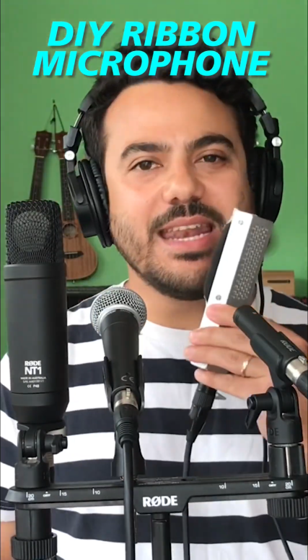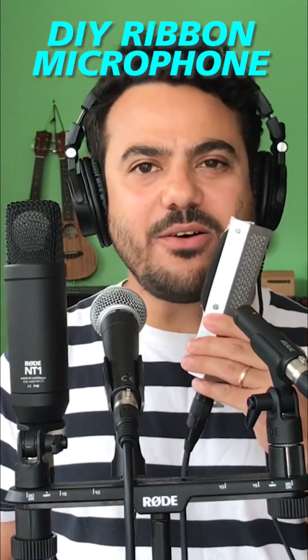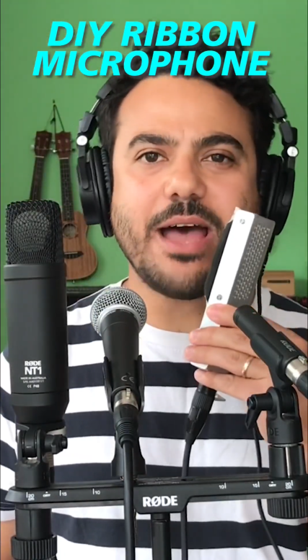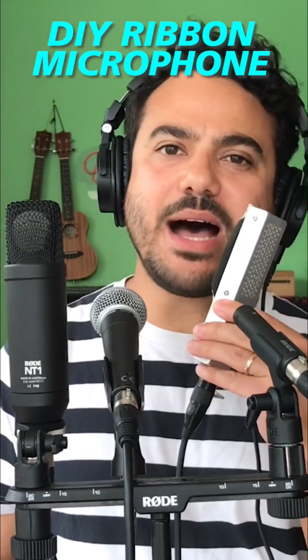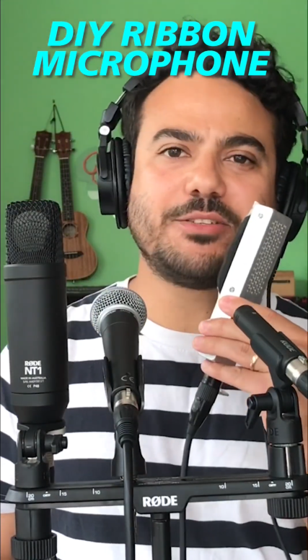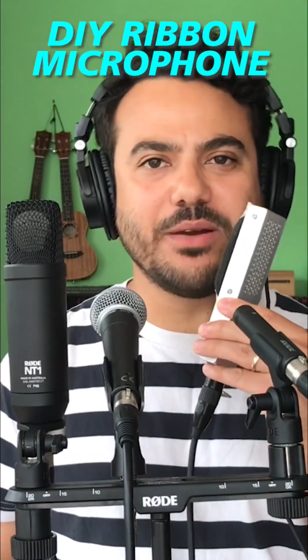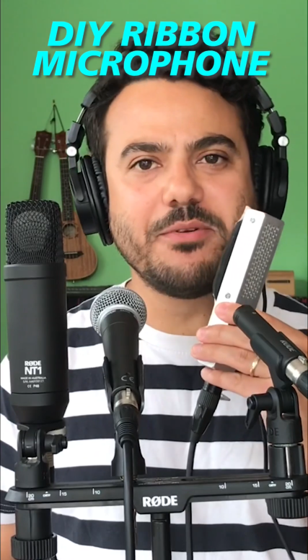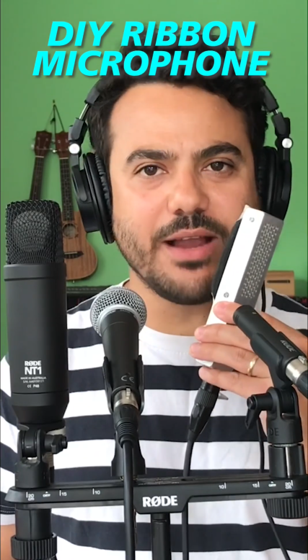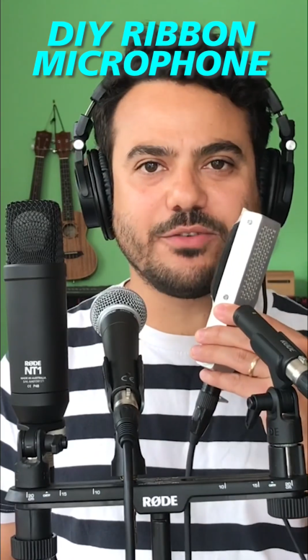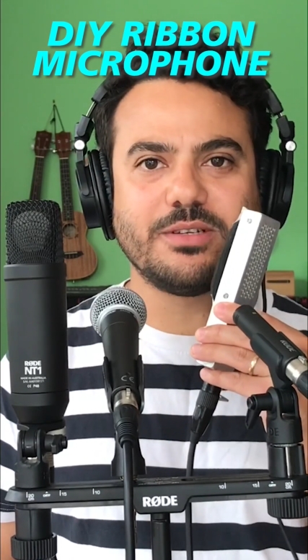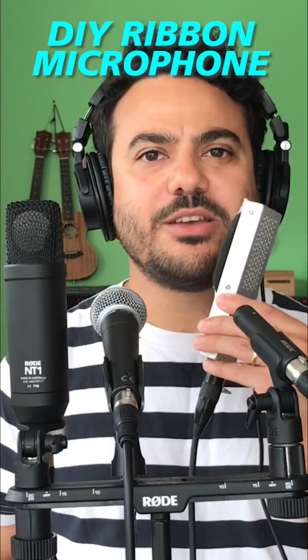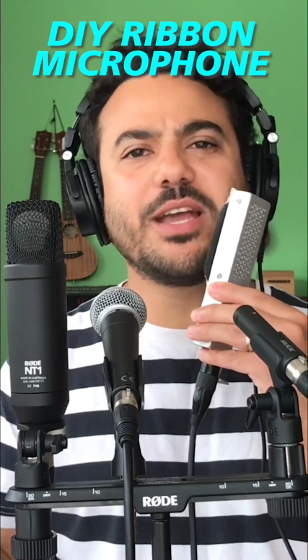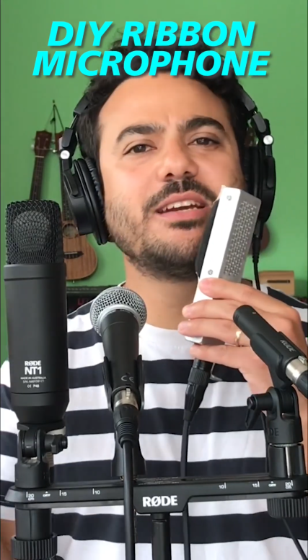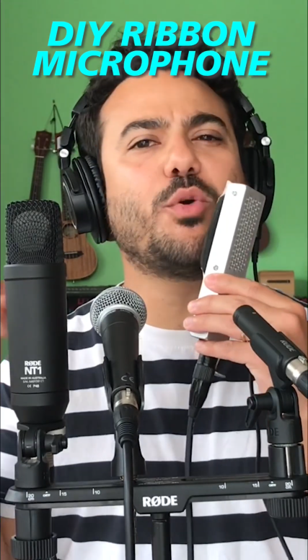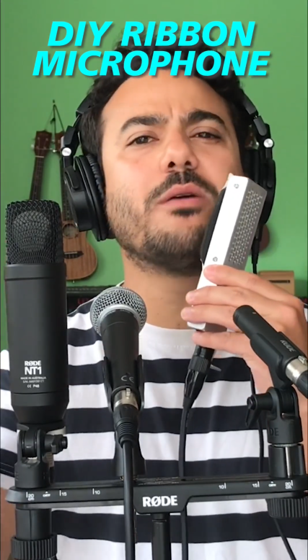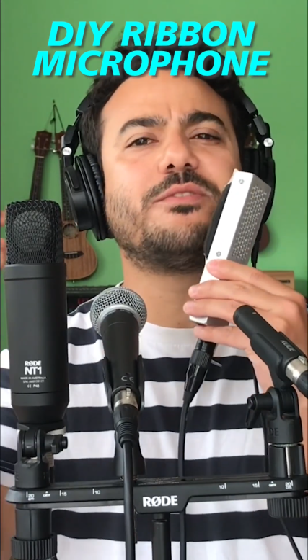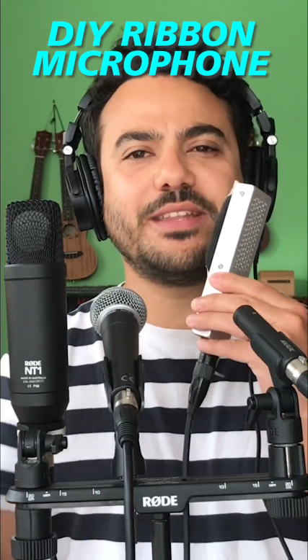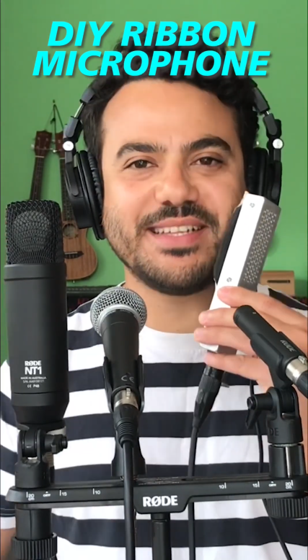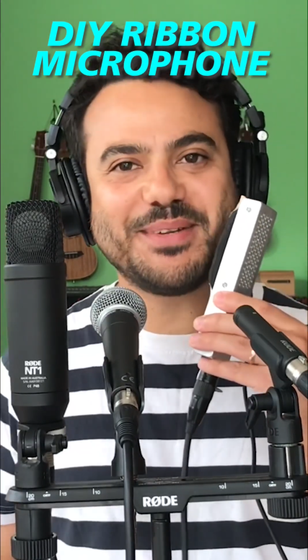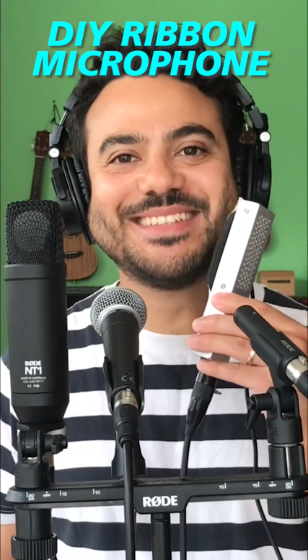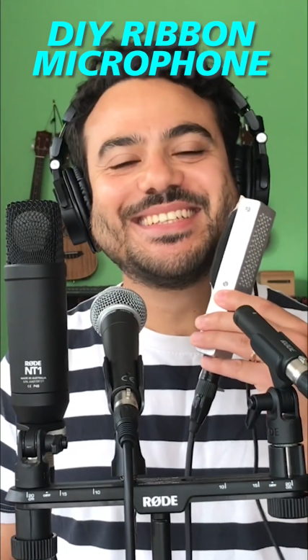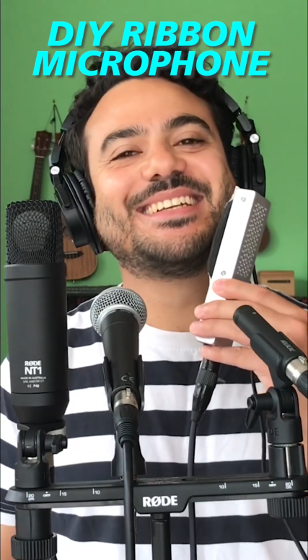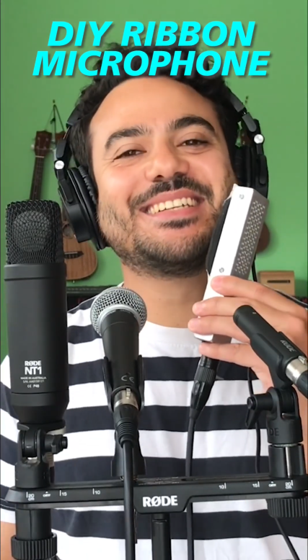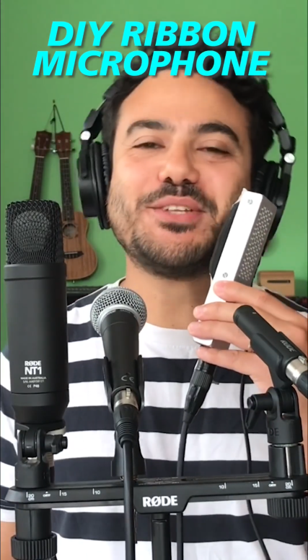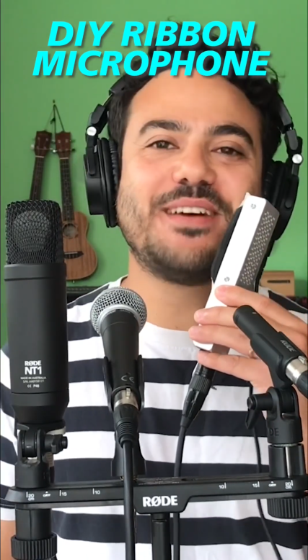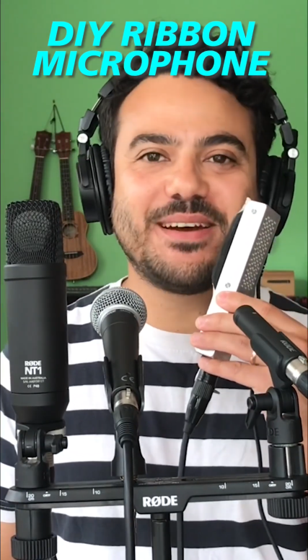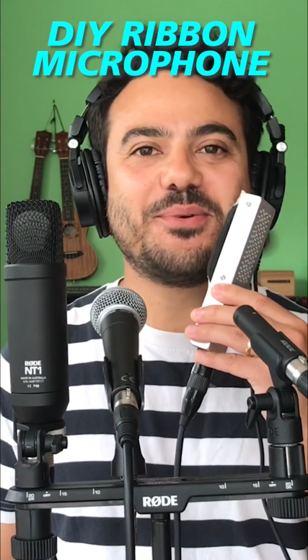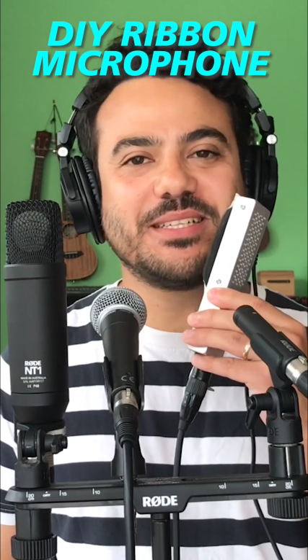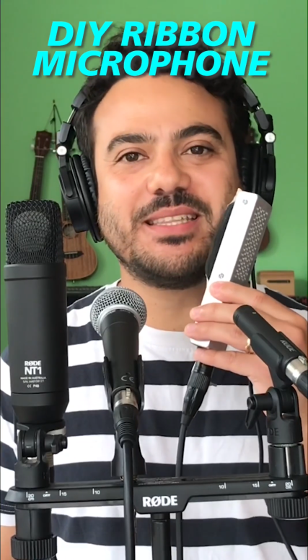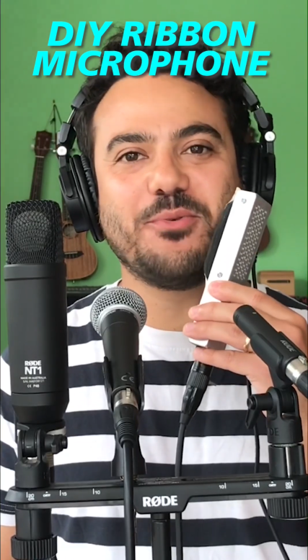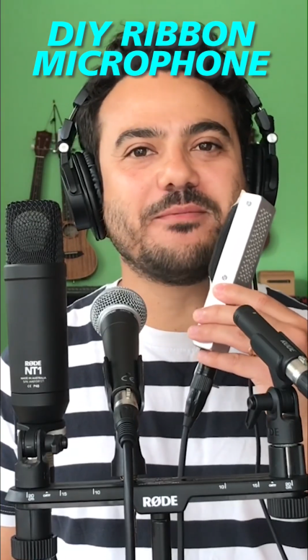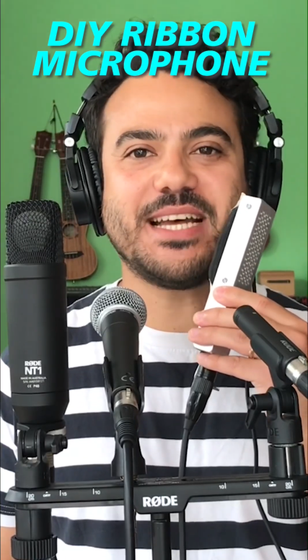And now I'm back to my ribbon microphone. You can hear the warmth in the sound. Let's try to find out what that warmth sound is.